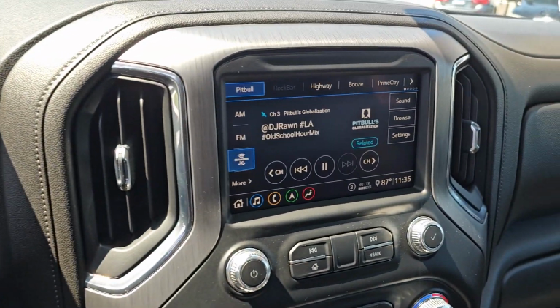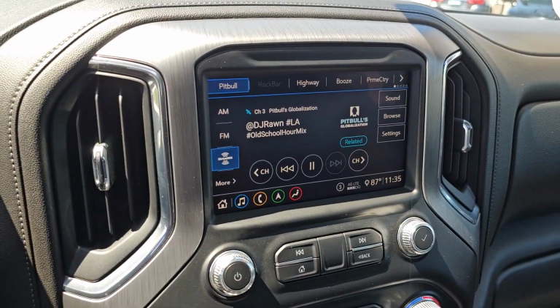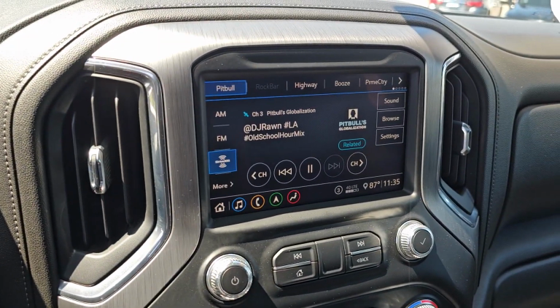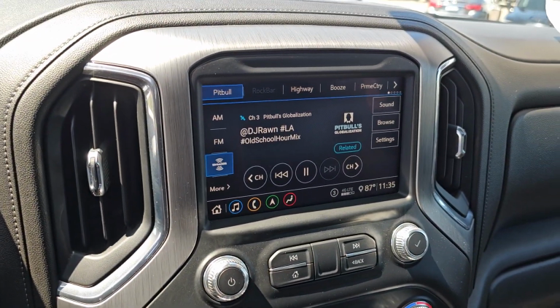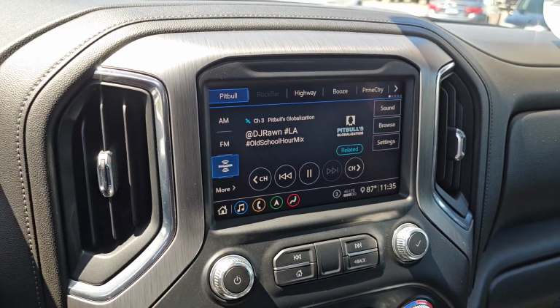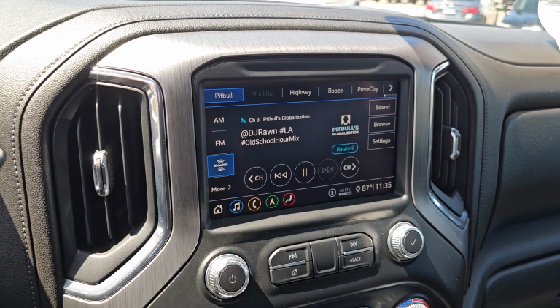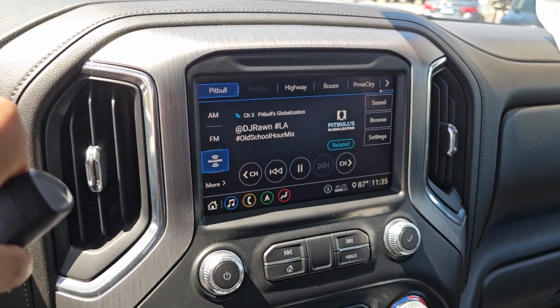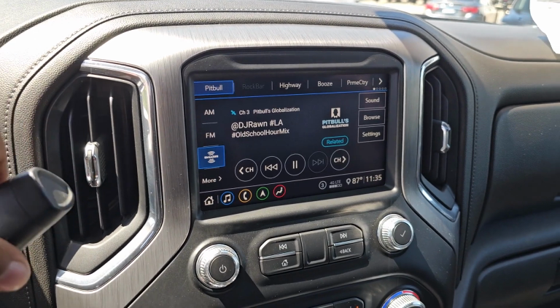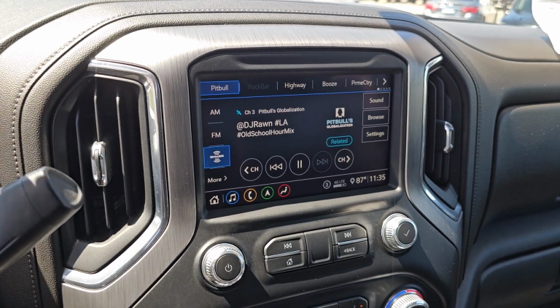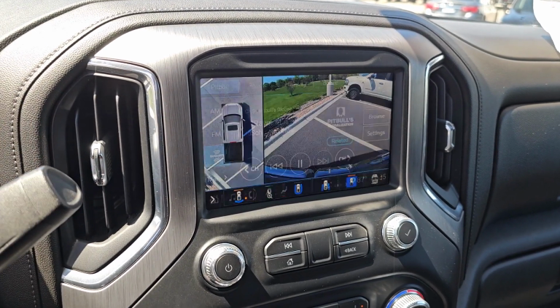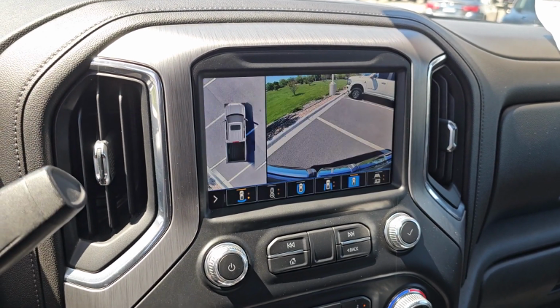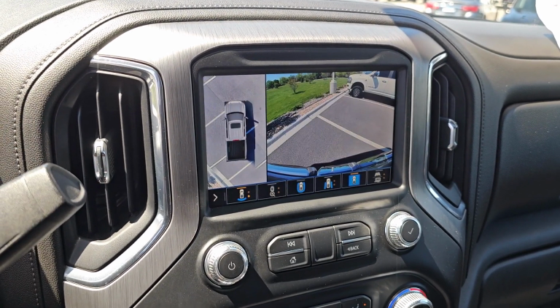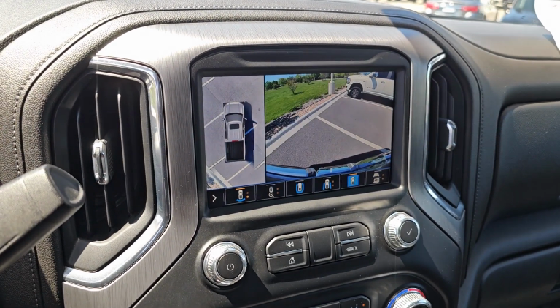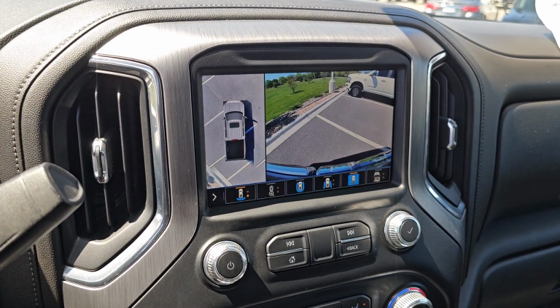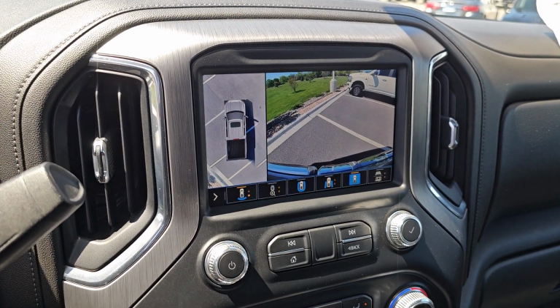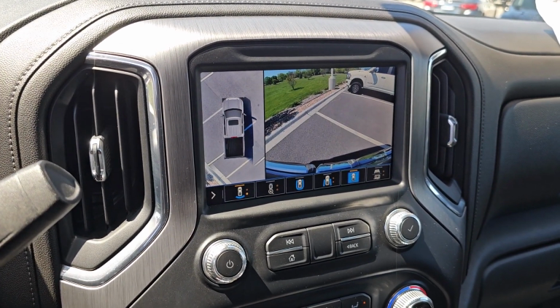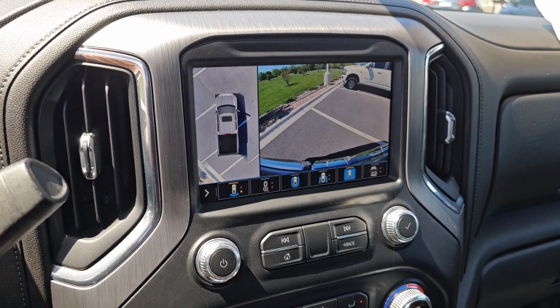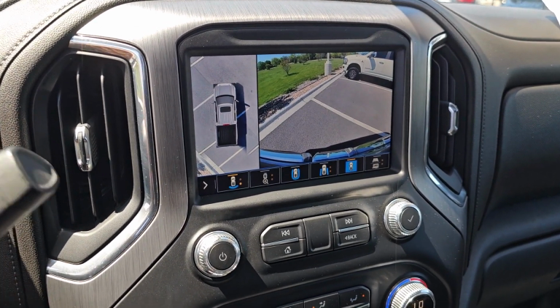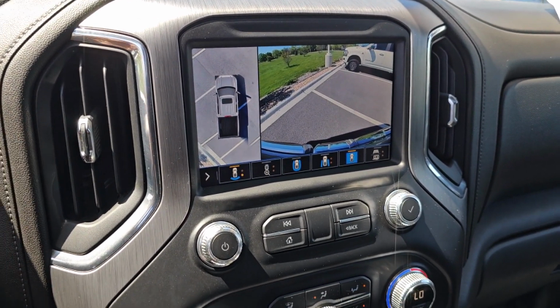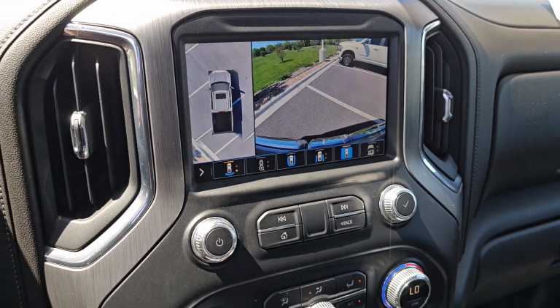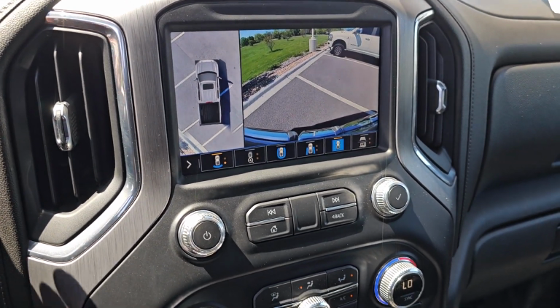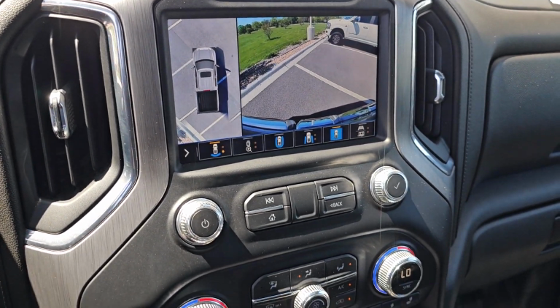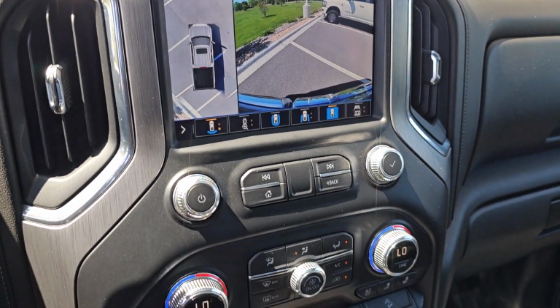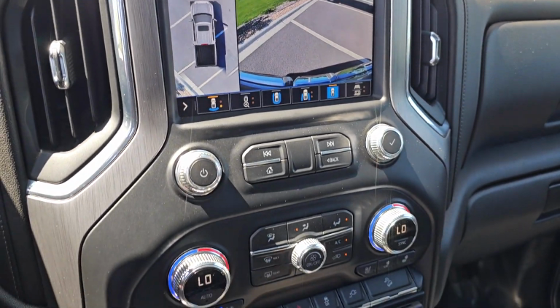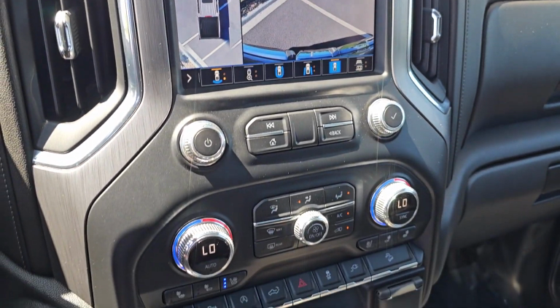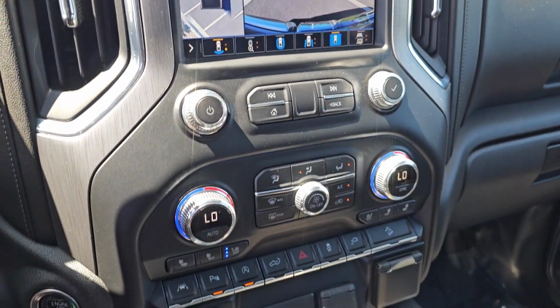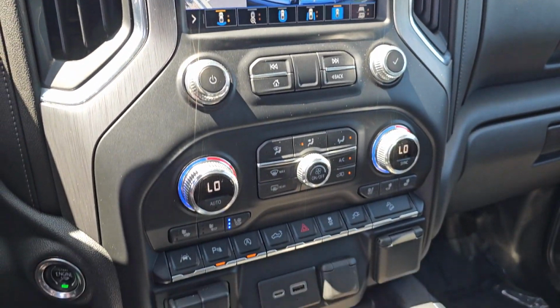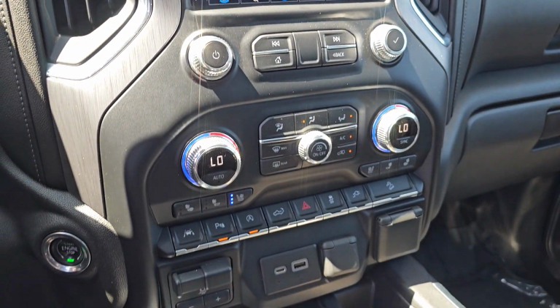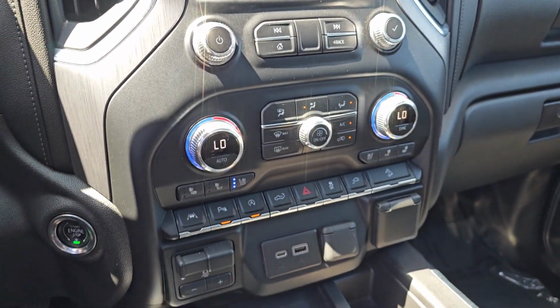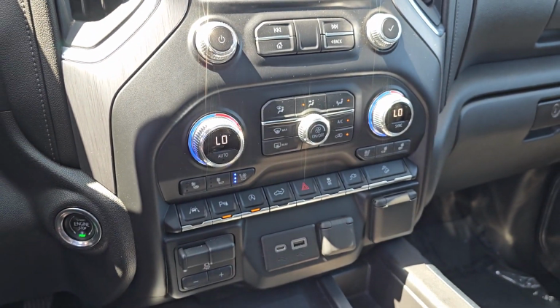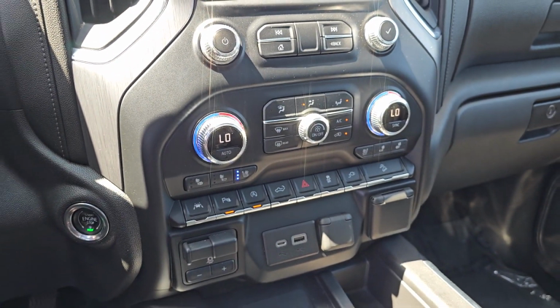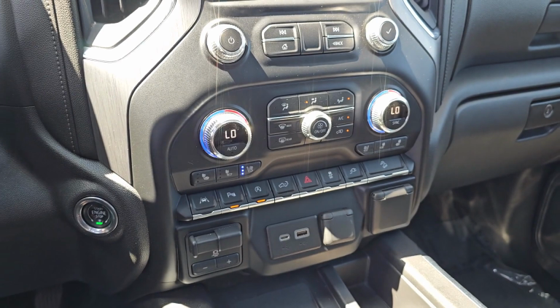Pre-collision system, lane departure warning, sun moonroof, keyless entry, and navigation system.